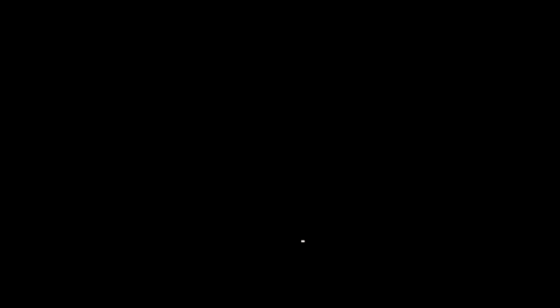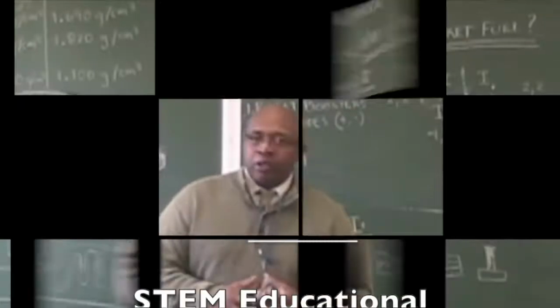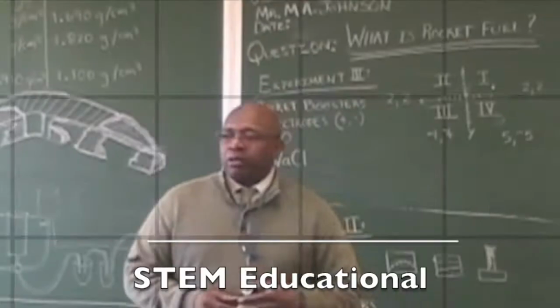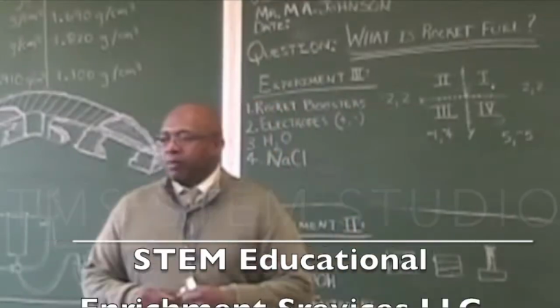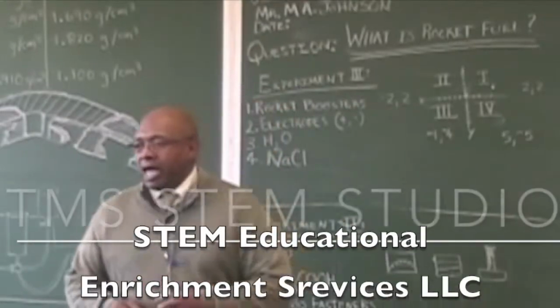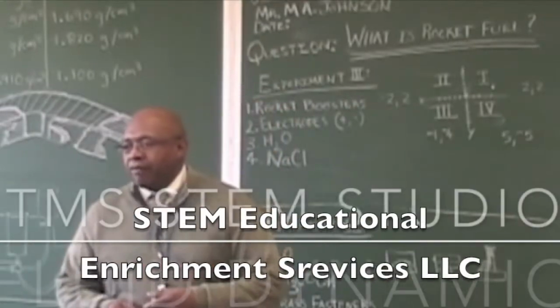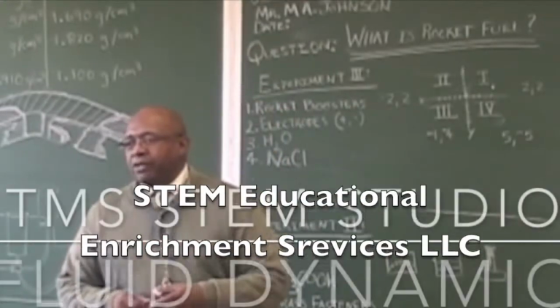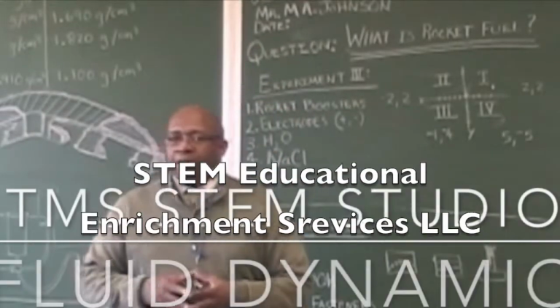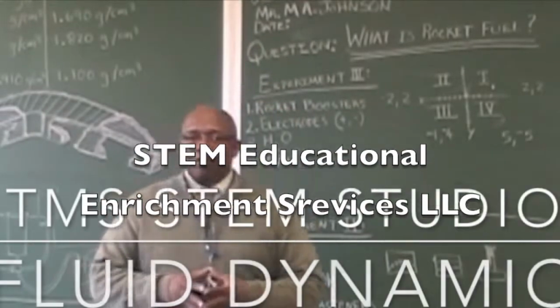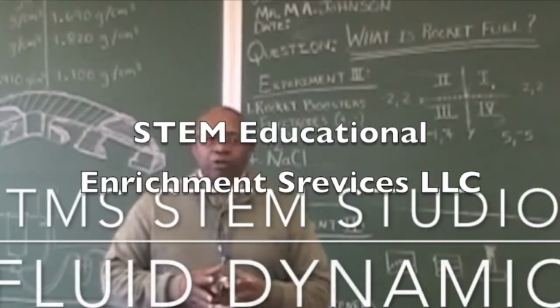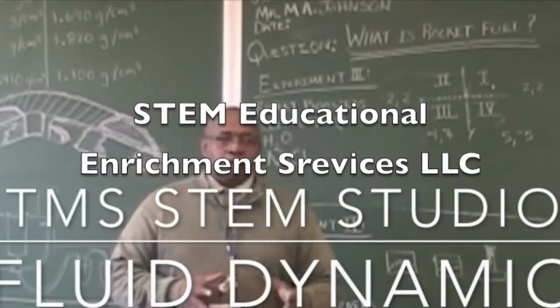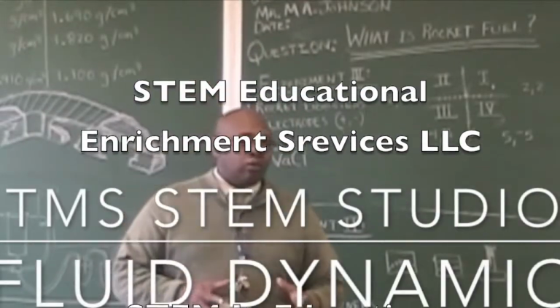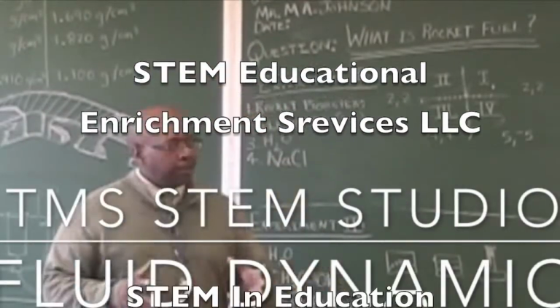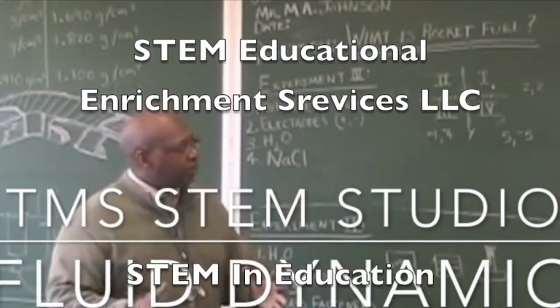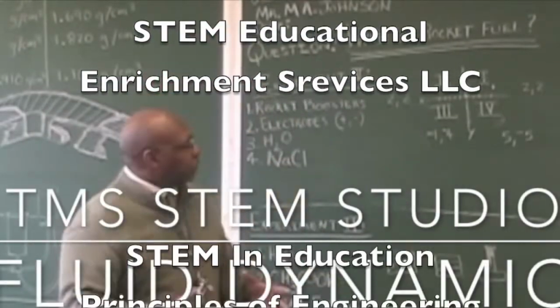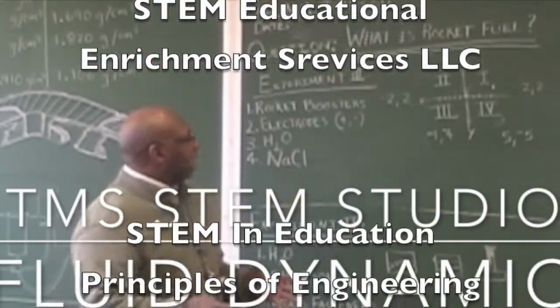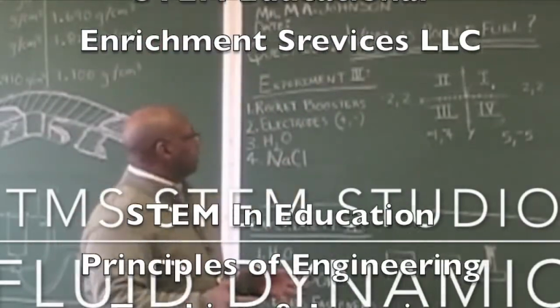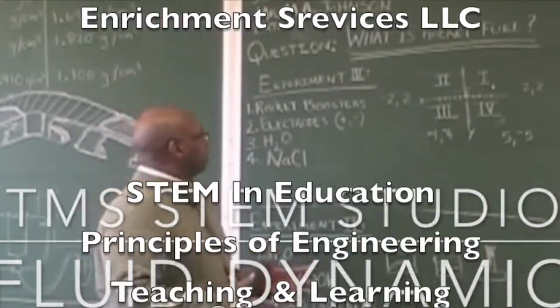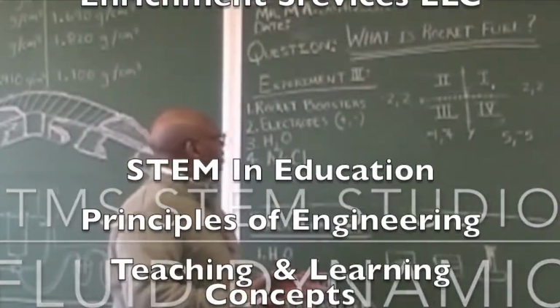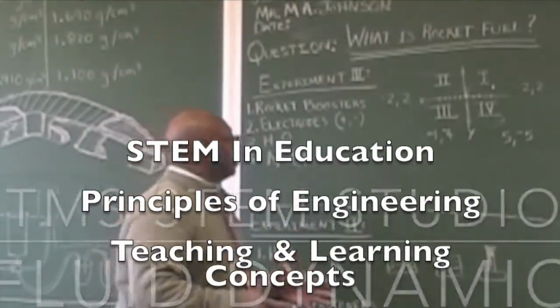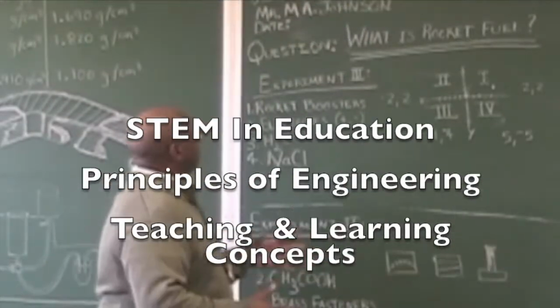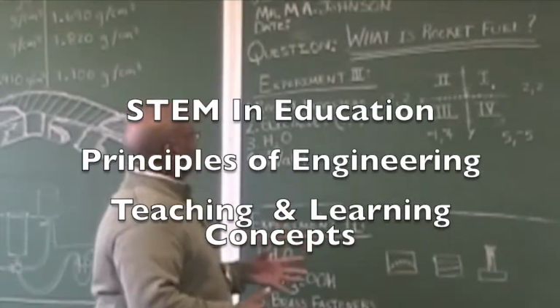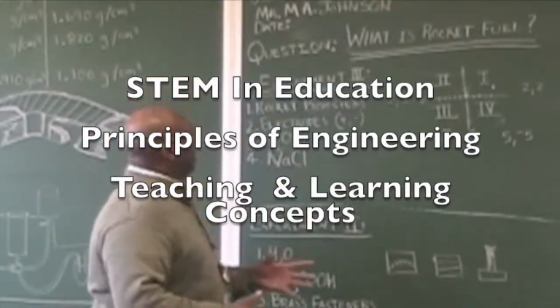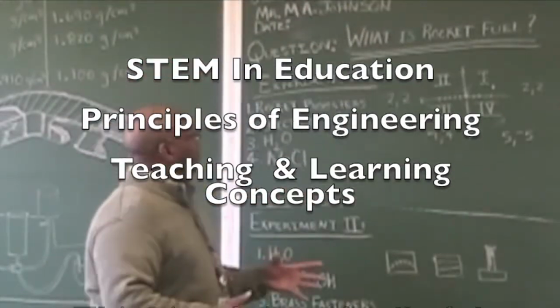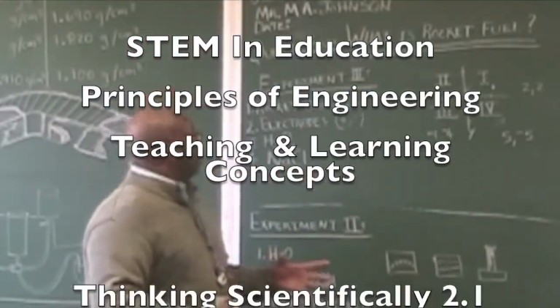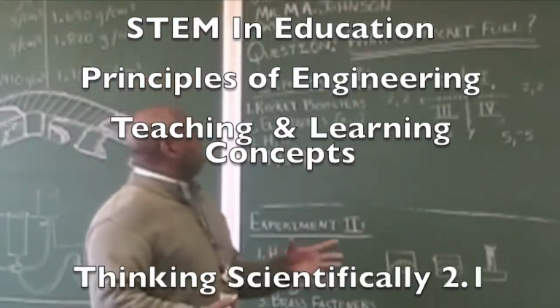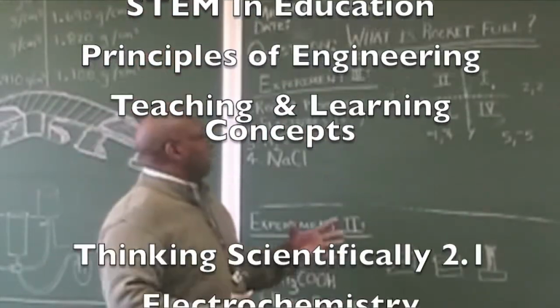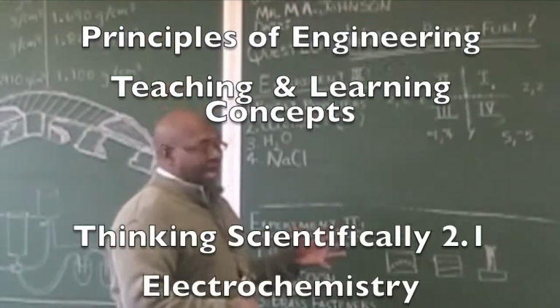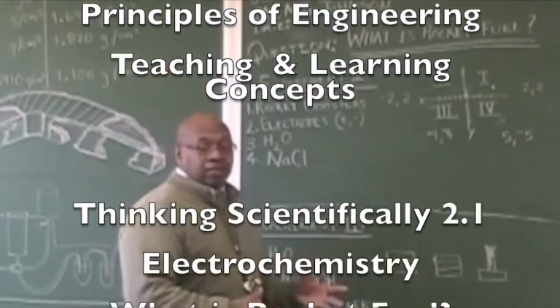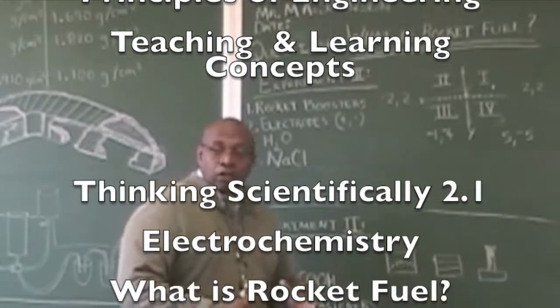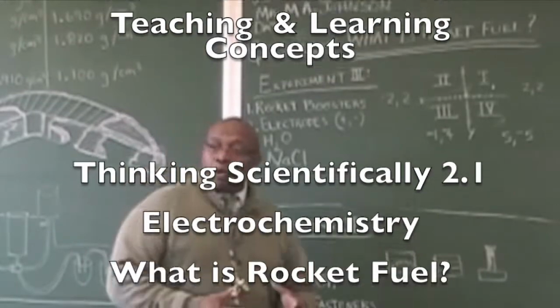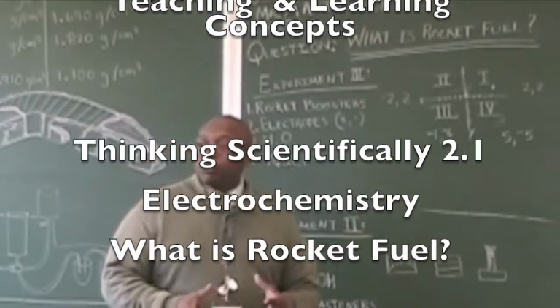Good afternoon. We're live at the Minasauri School. I'm Mr. Johnson. Today we are asking a question.